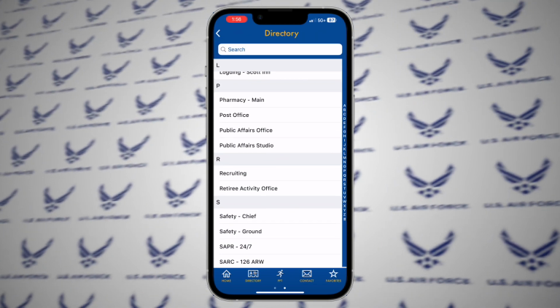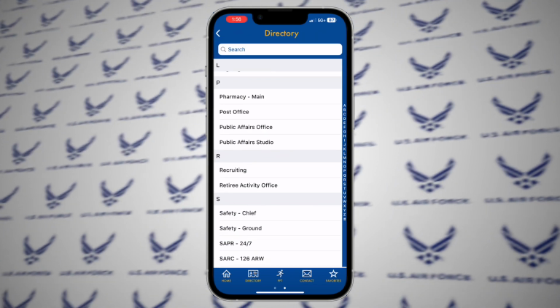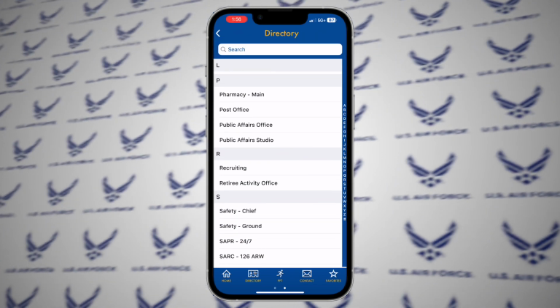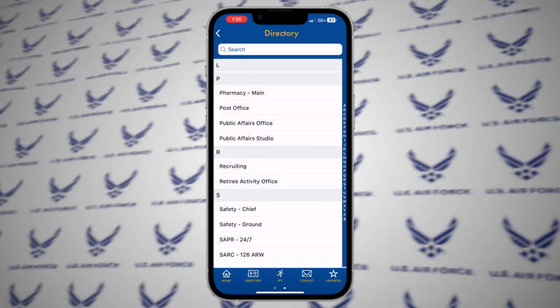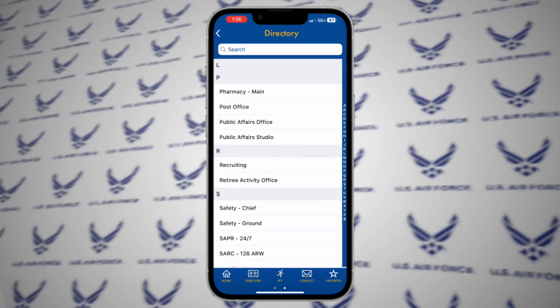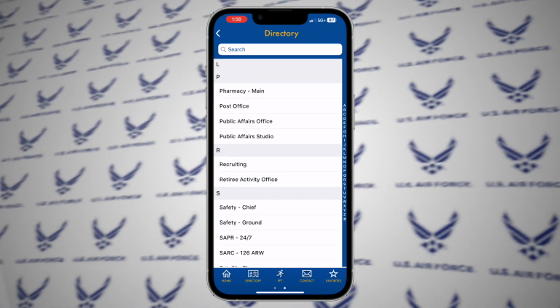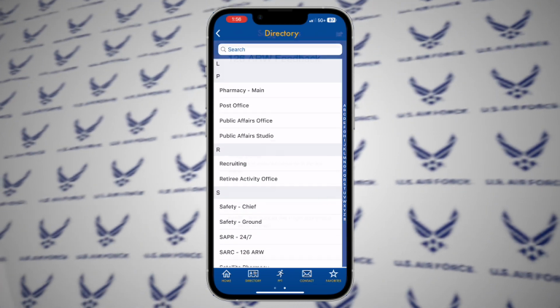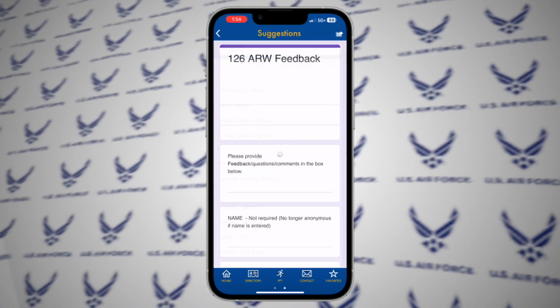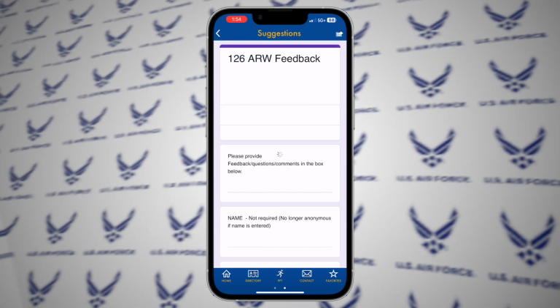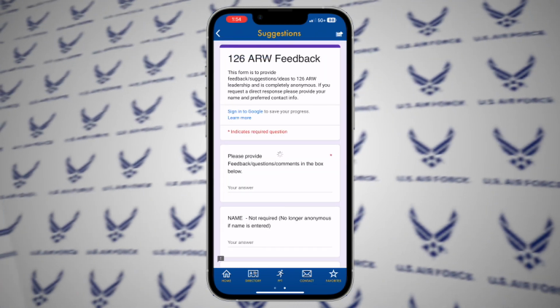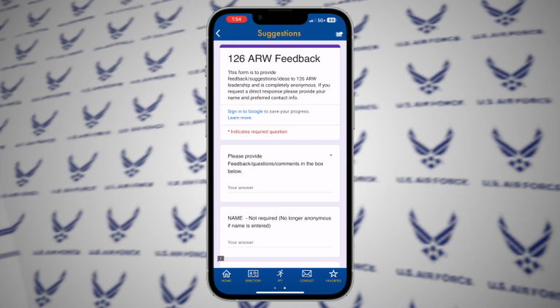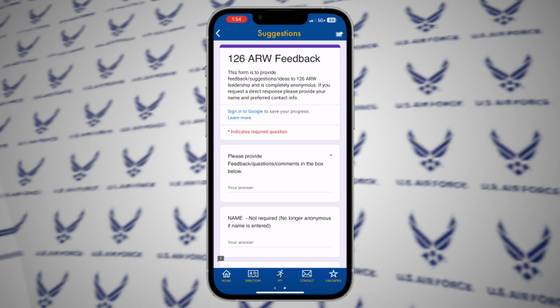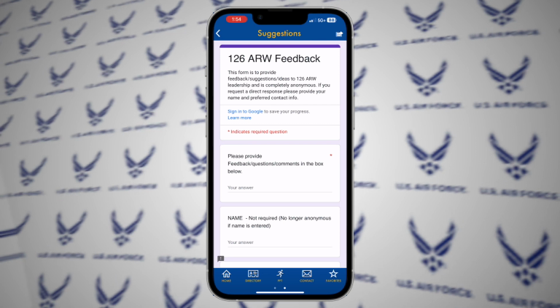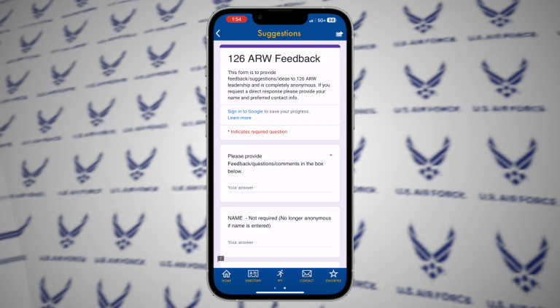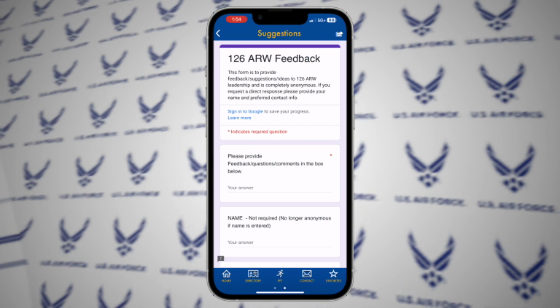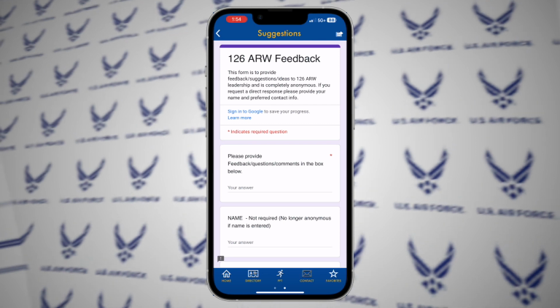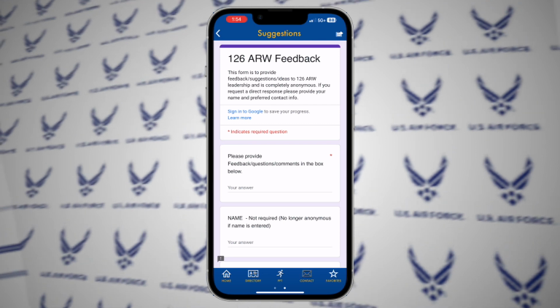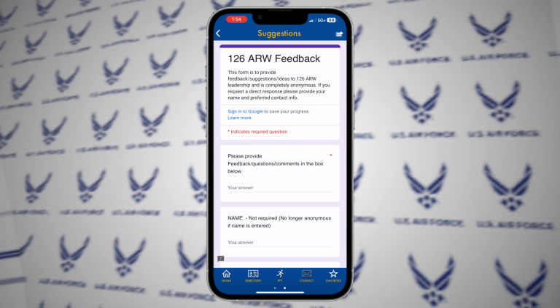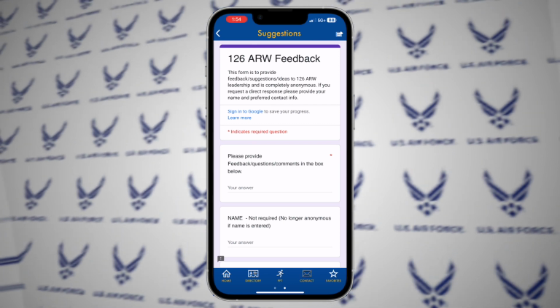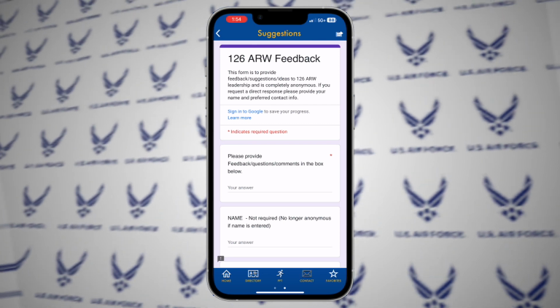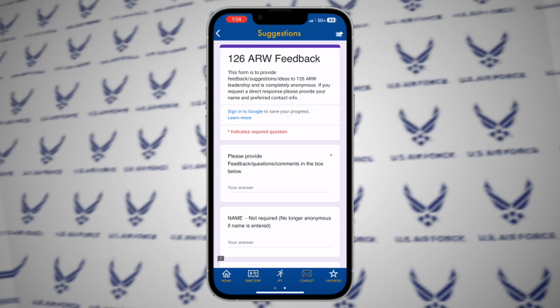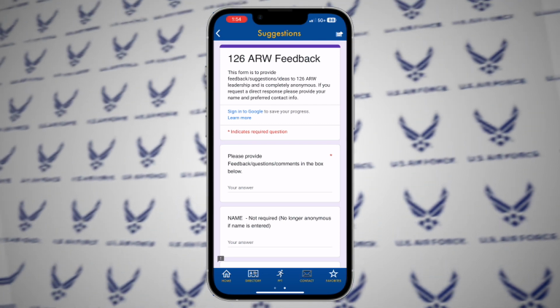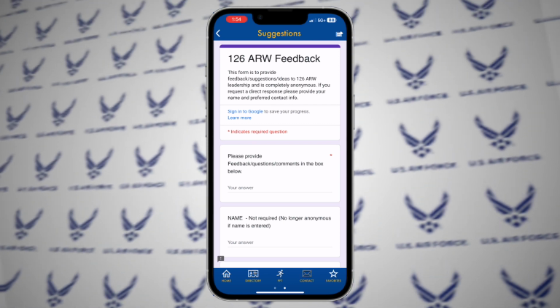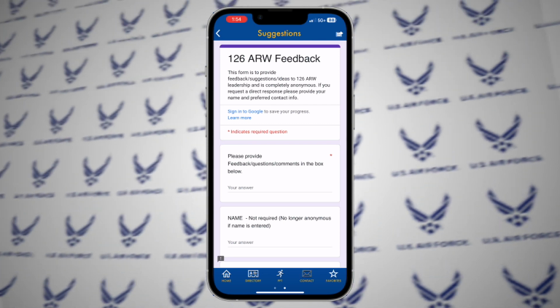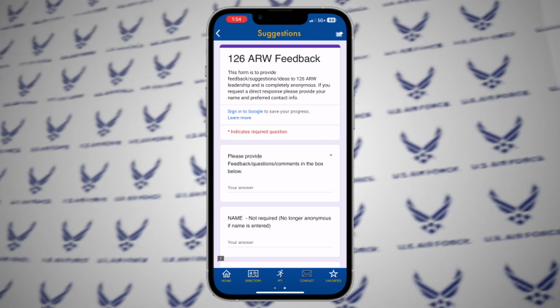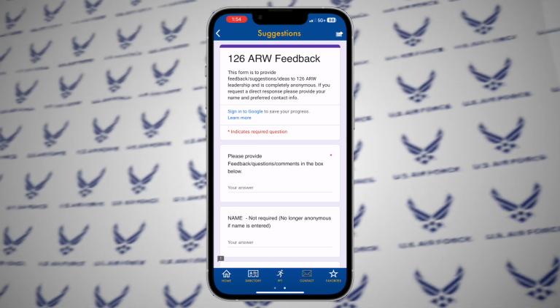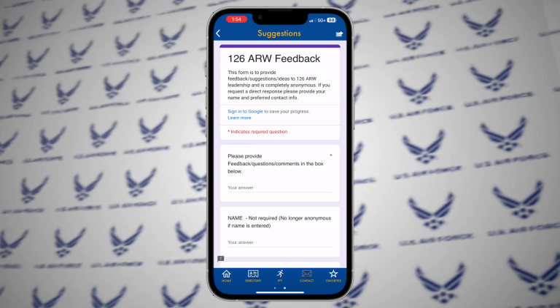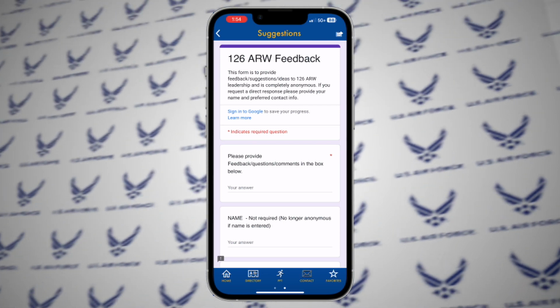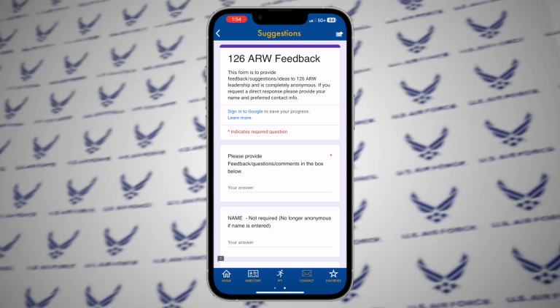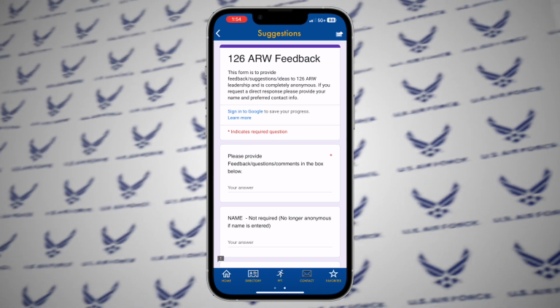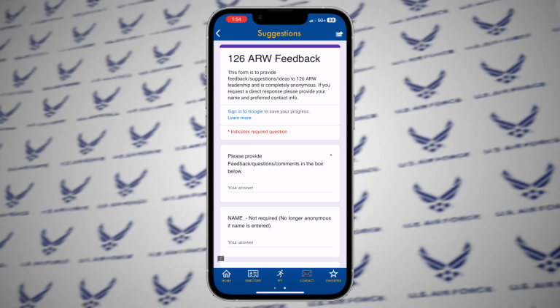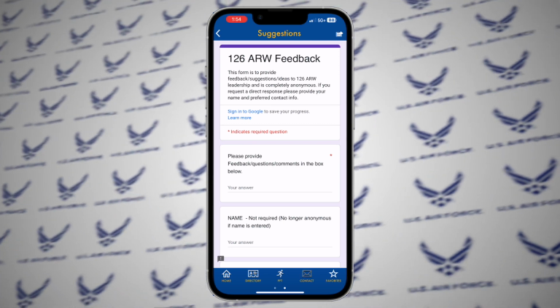Feedback has shown positive reception to the convenience and simplicity of the Air Force Connect app.